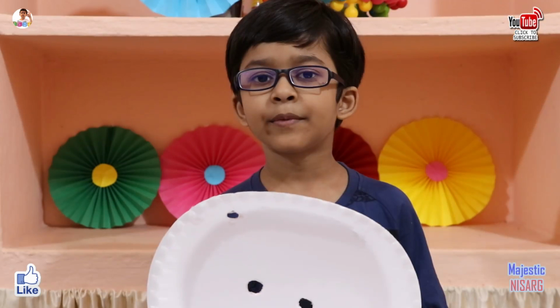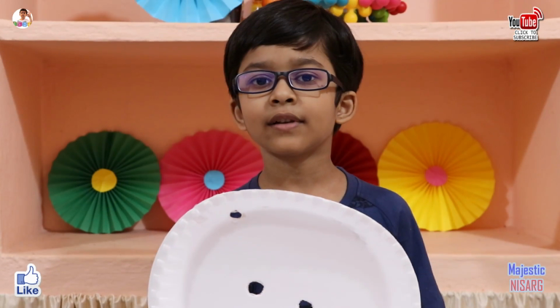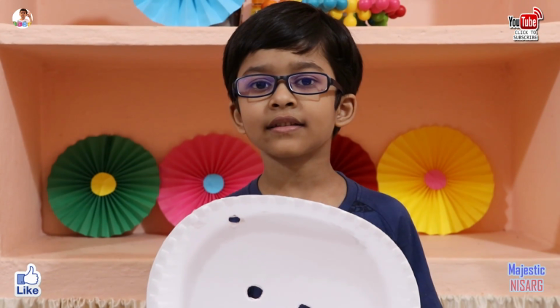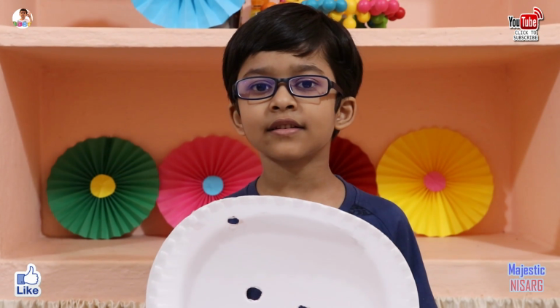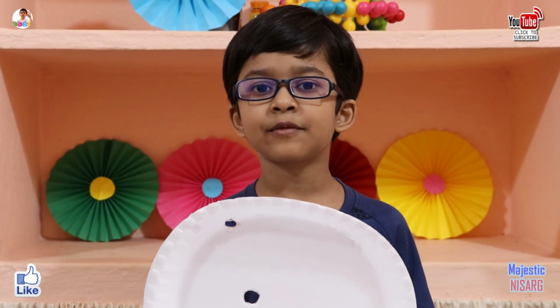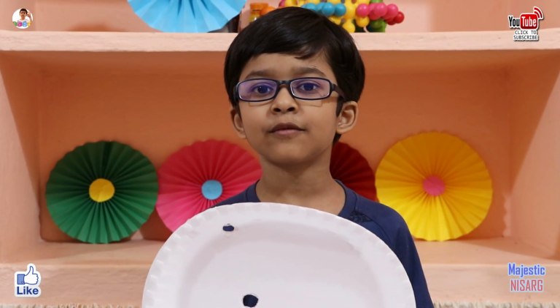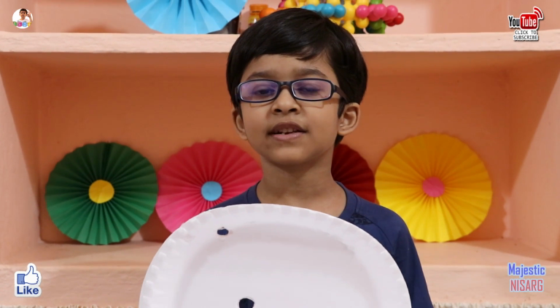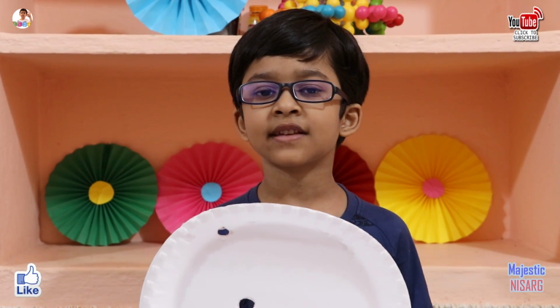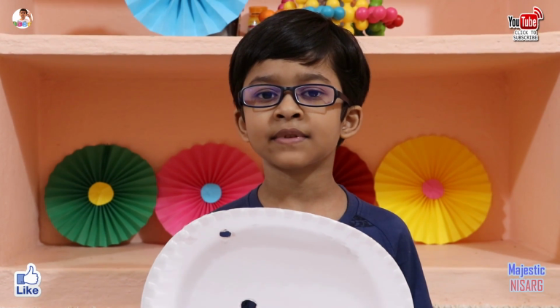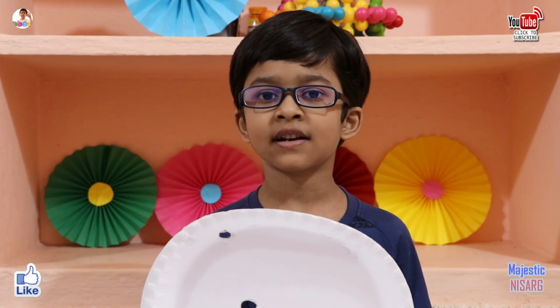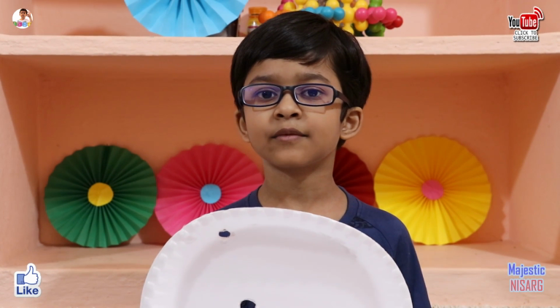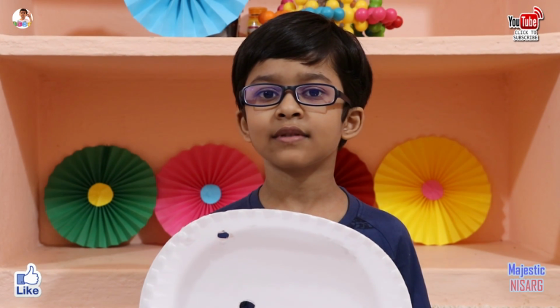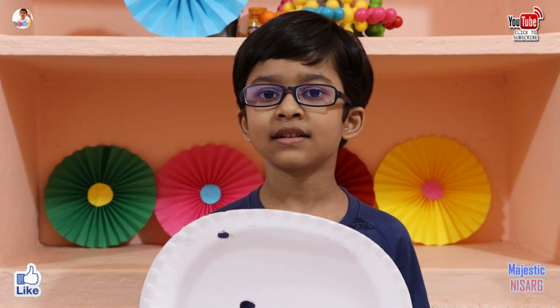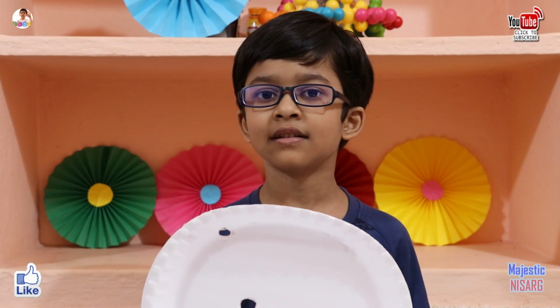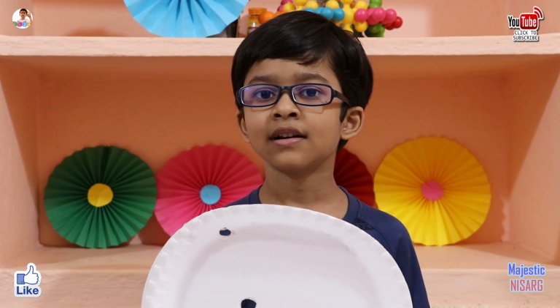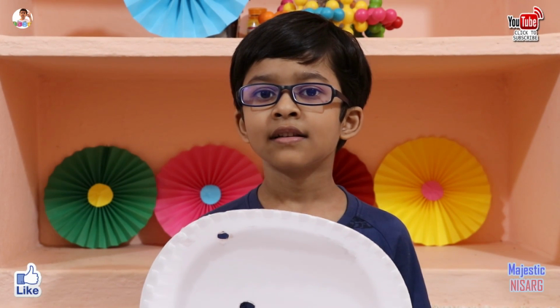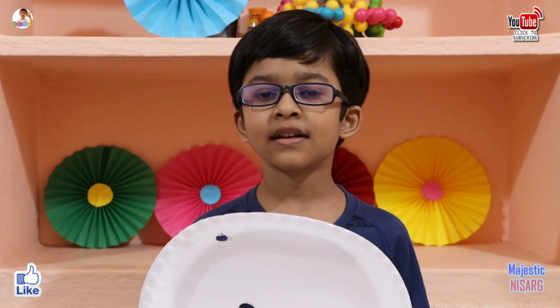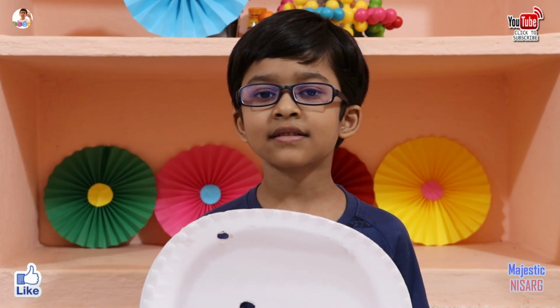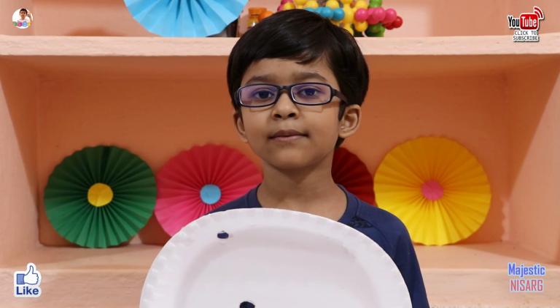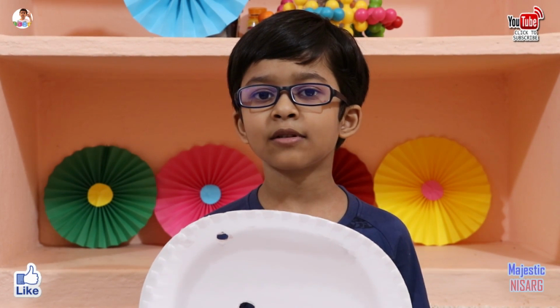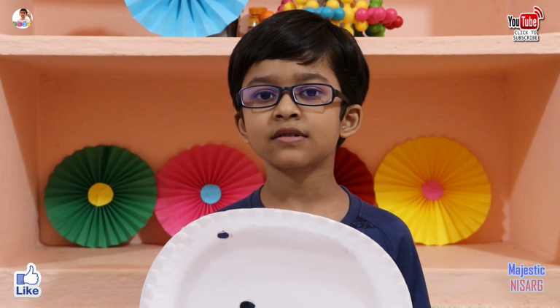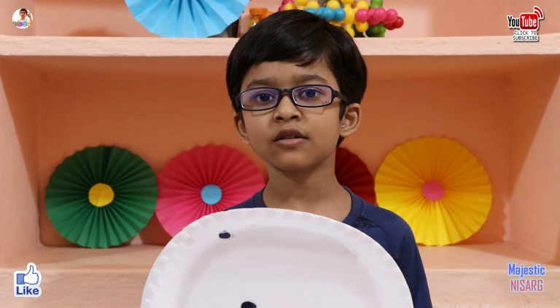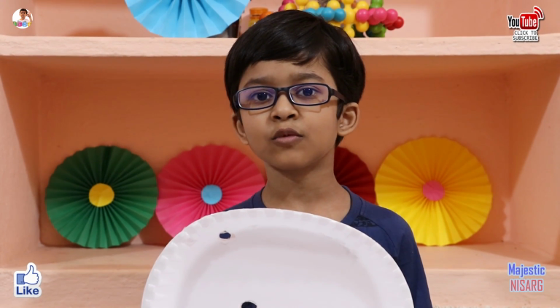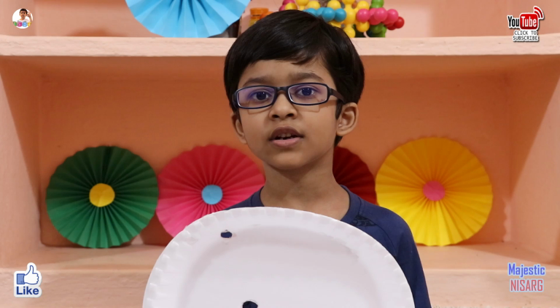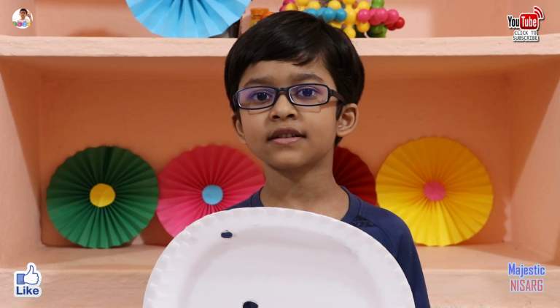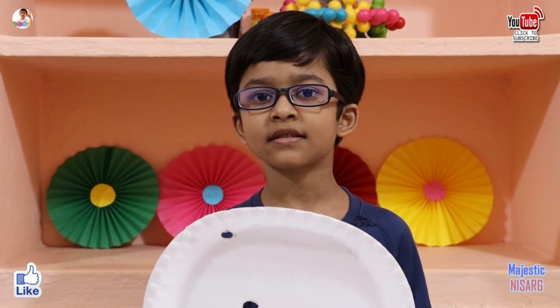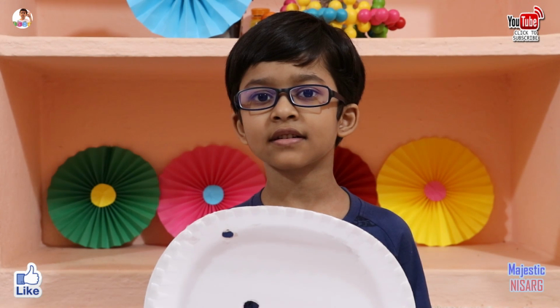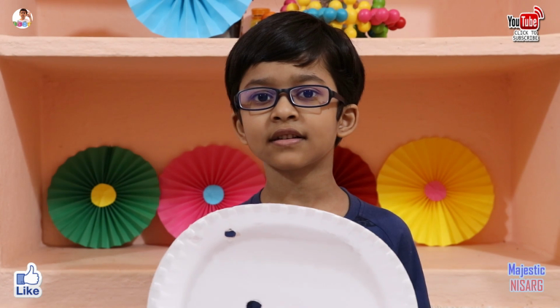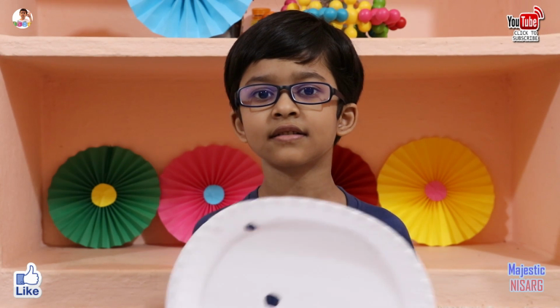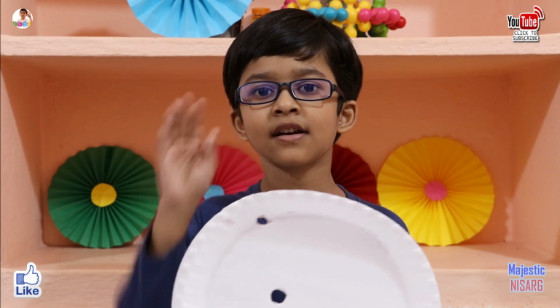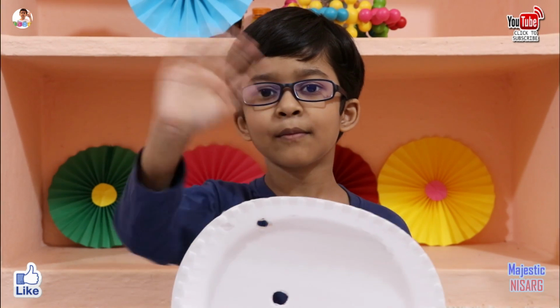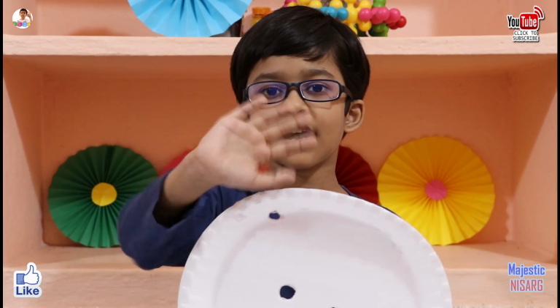If you like this video please subscribe to my channel. Next time I will show you more interesting things. Bye.